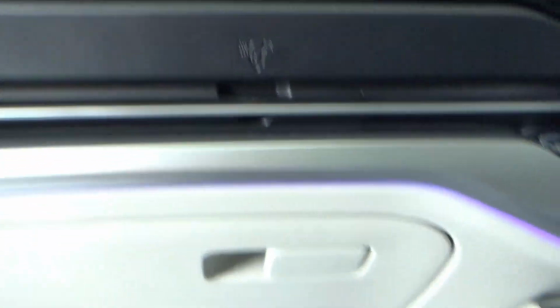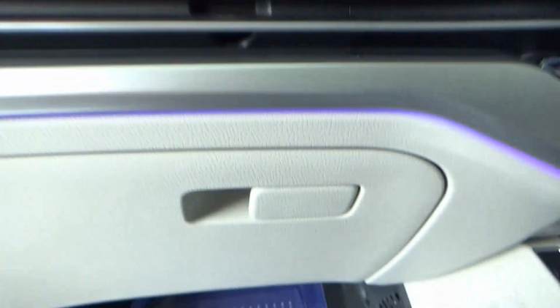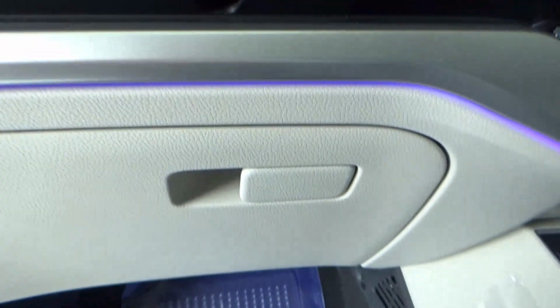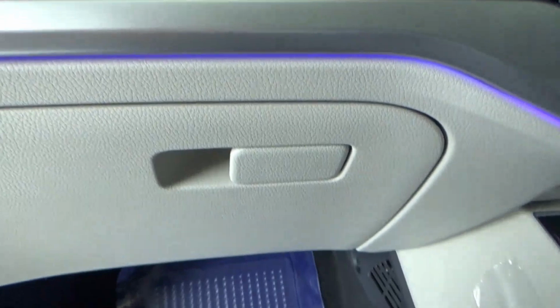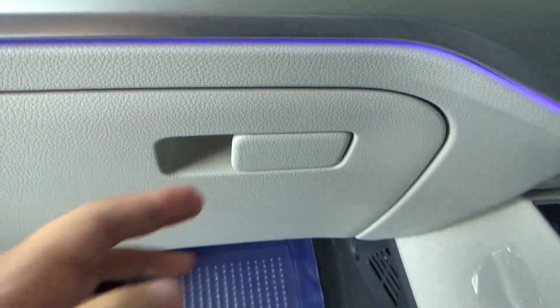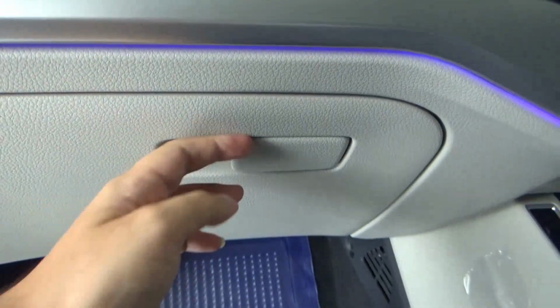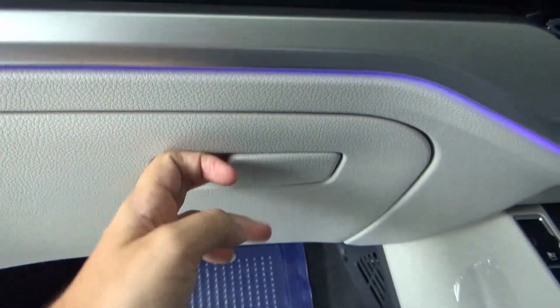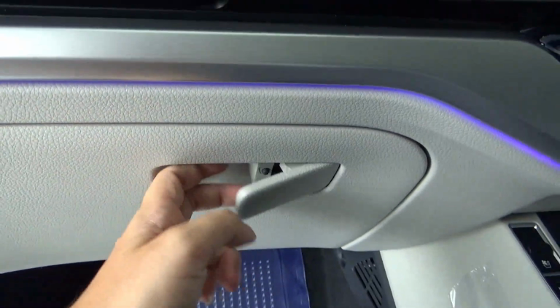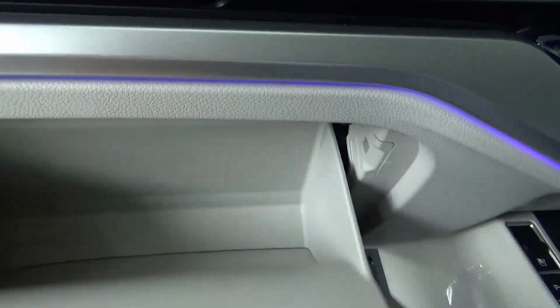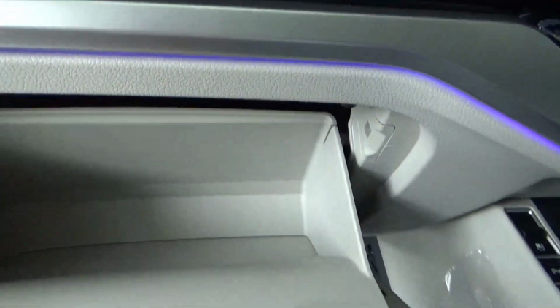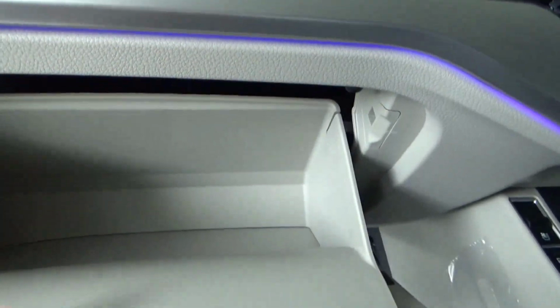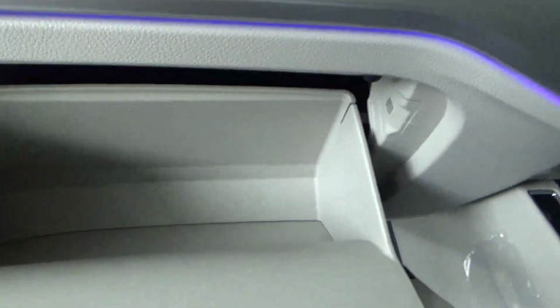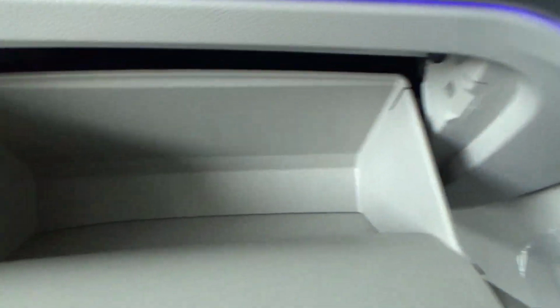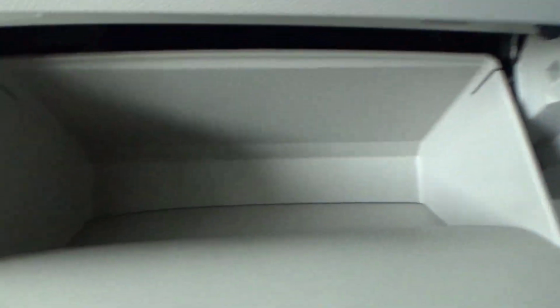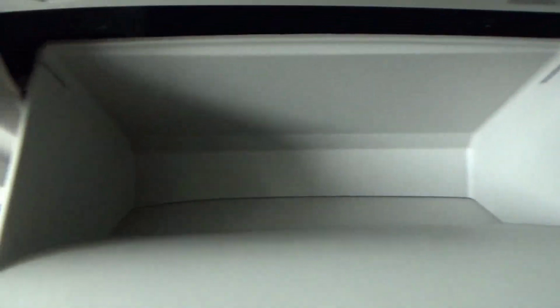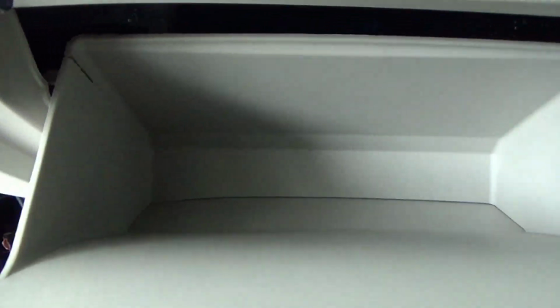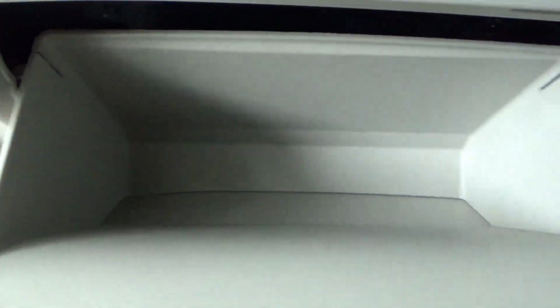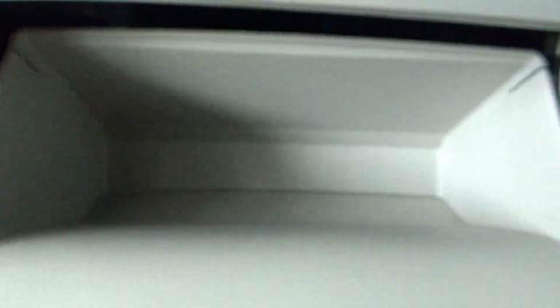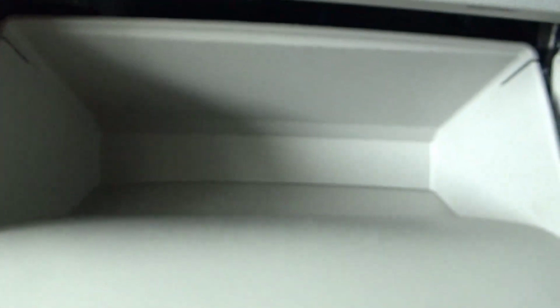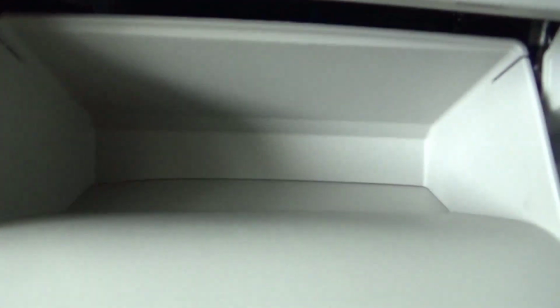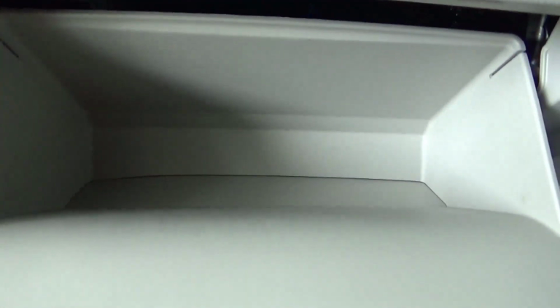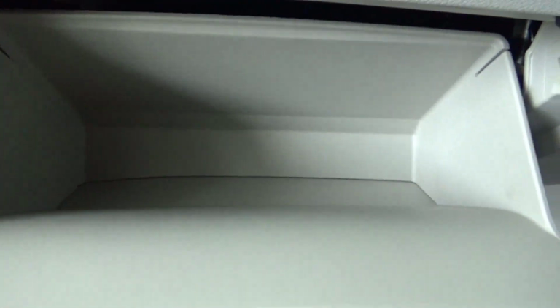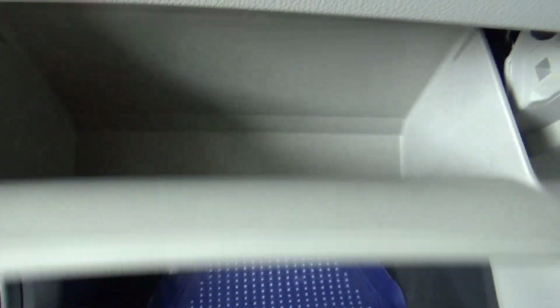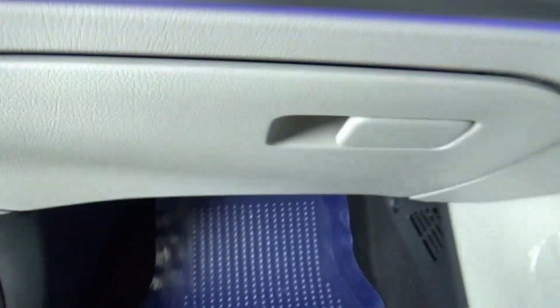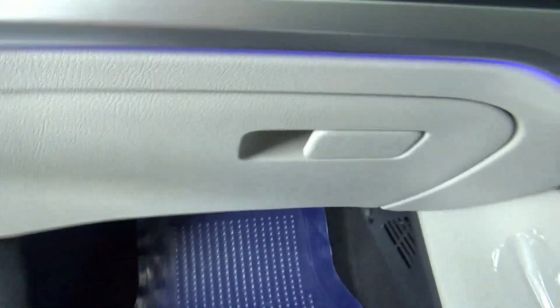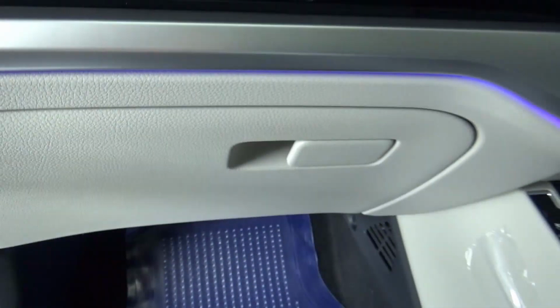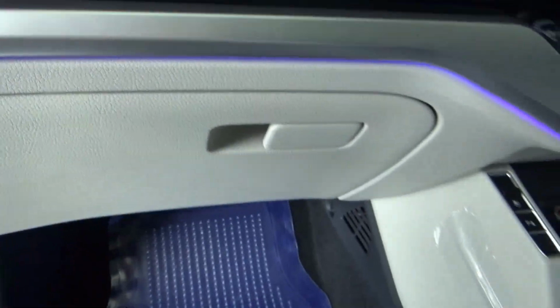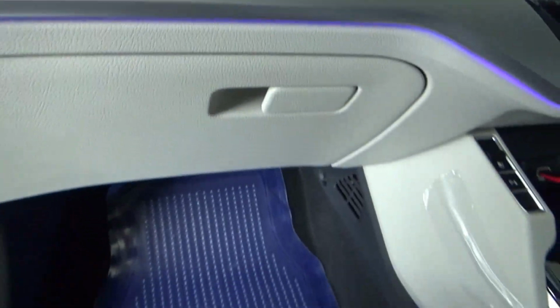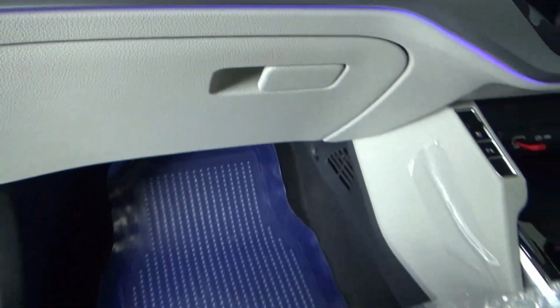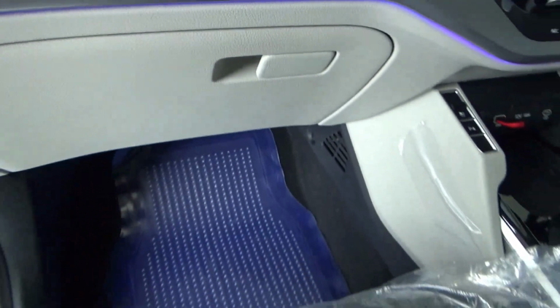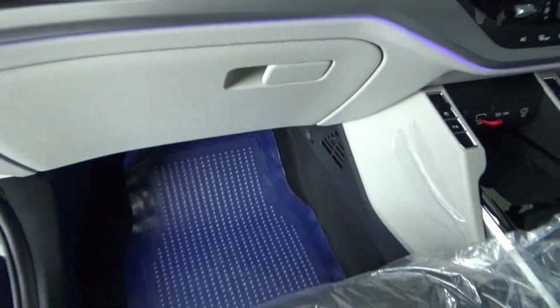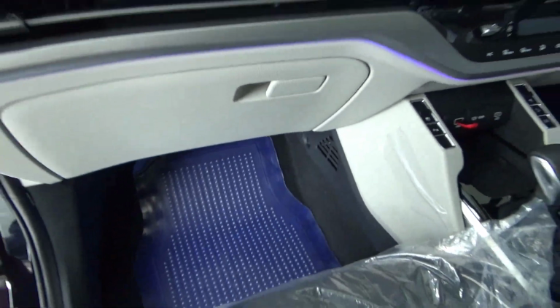Down below is a good-sized glove box. This has ambient lighting.